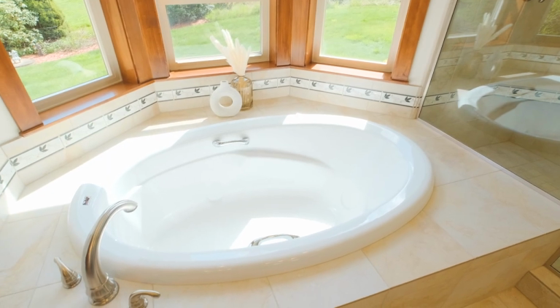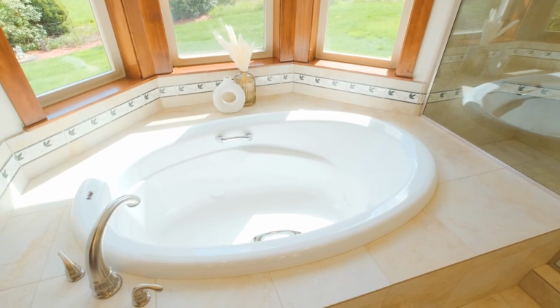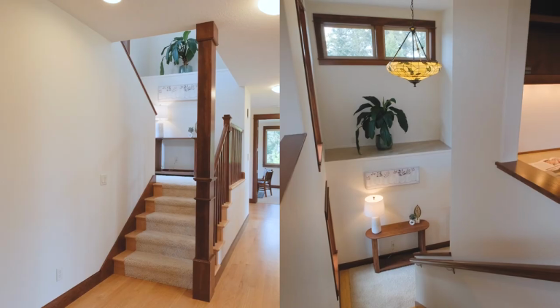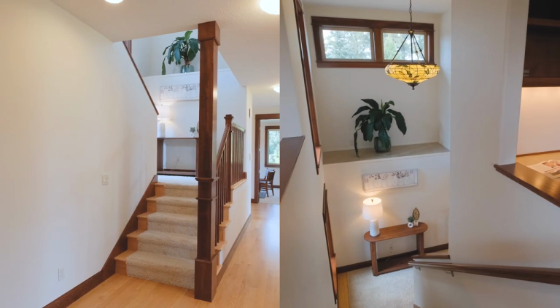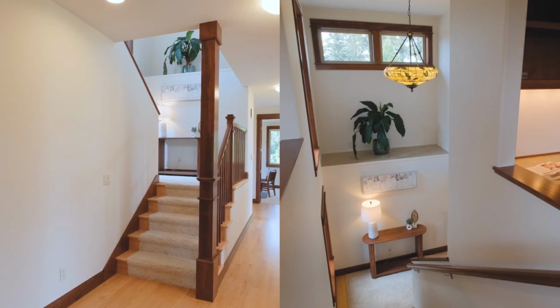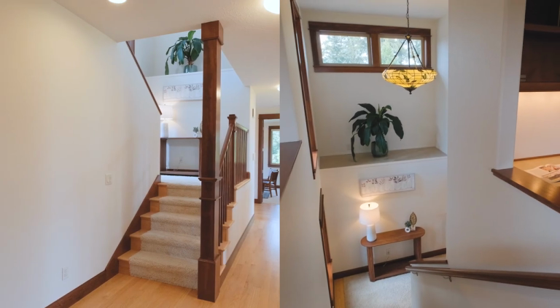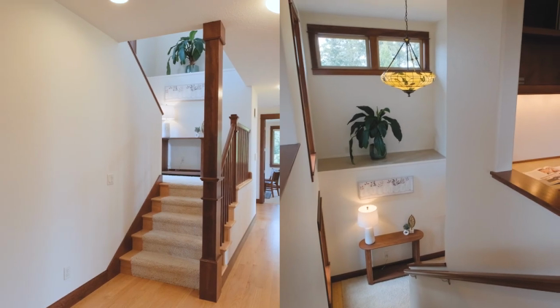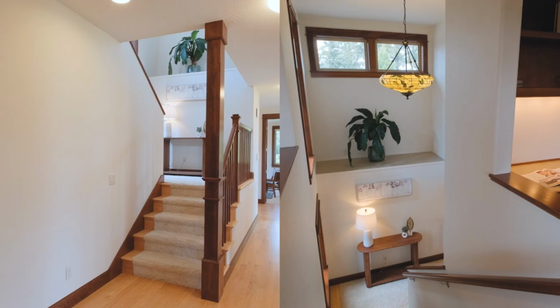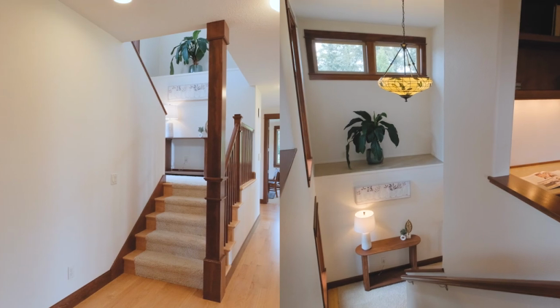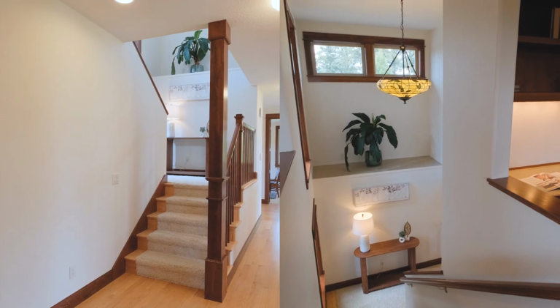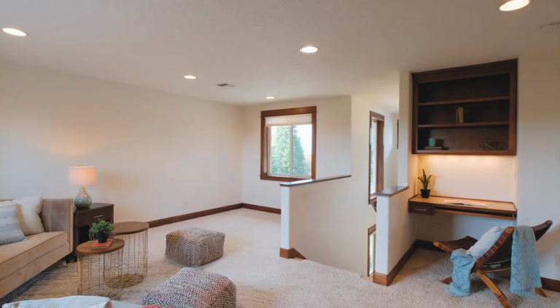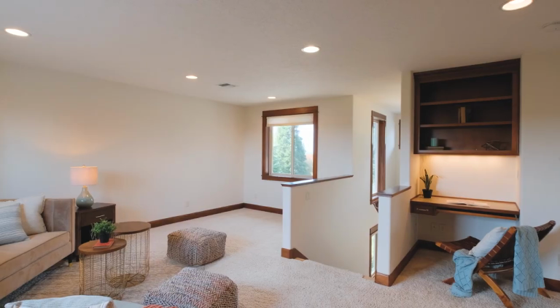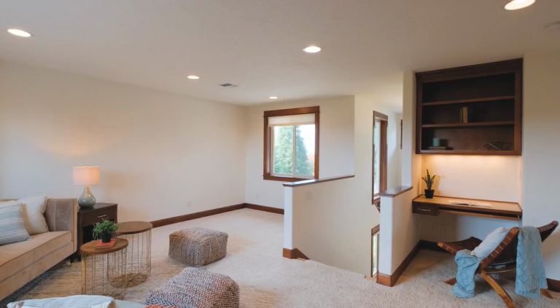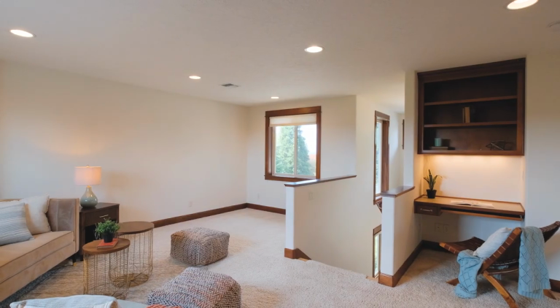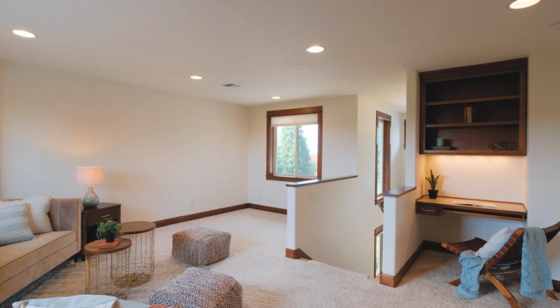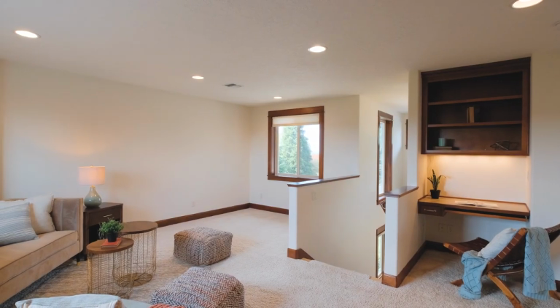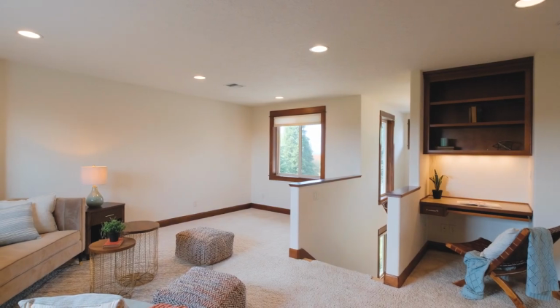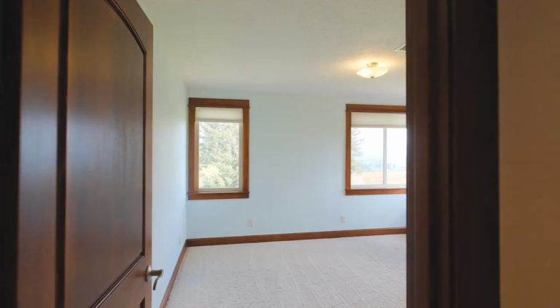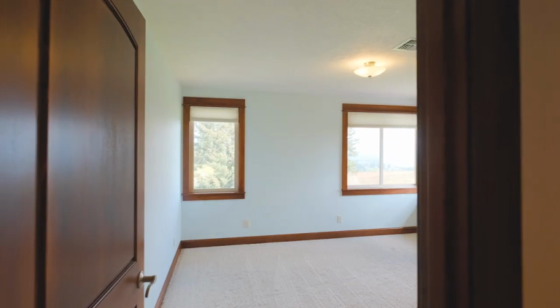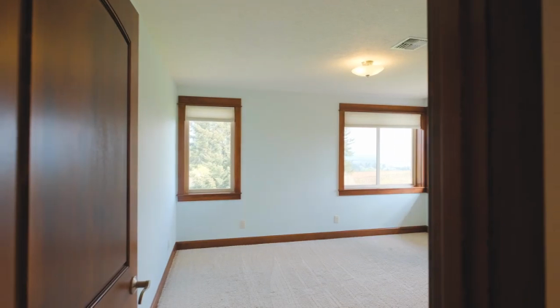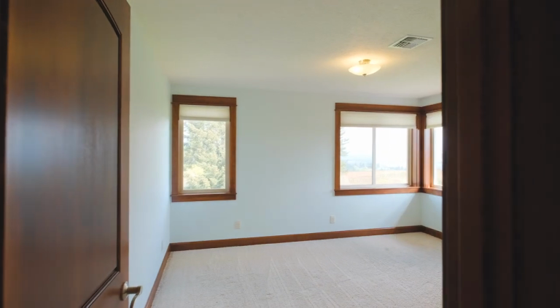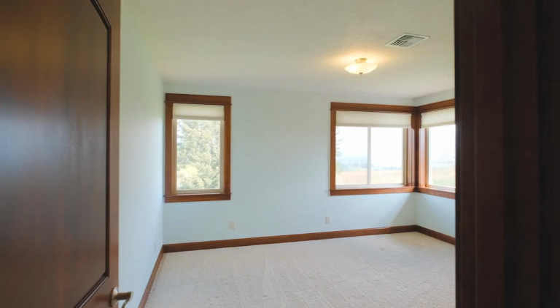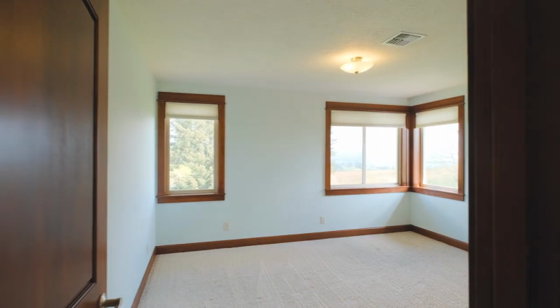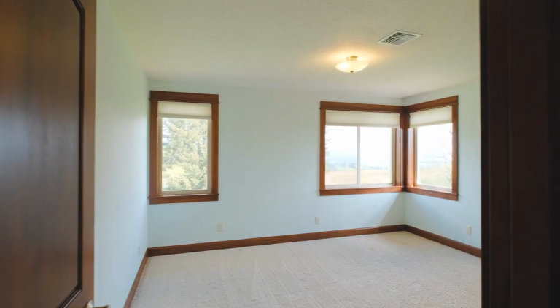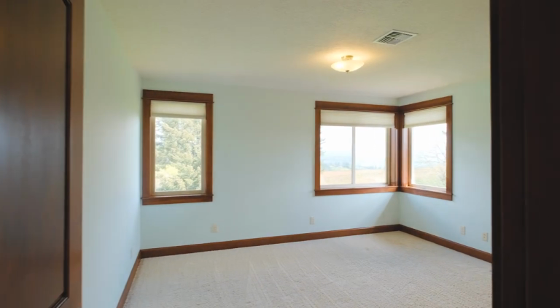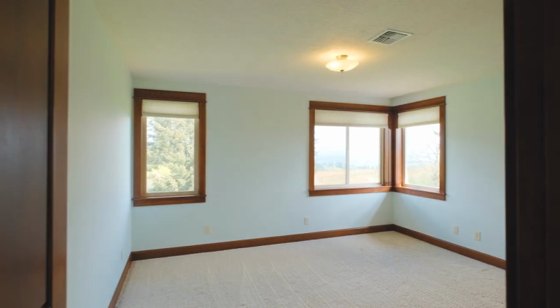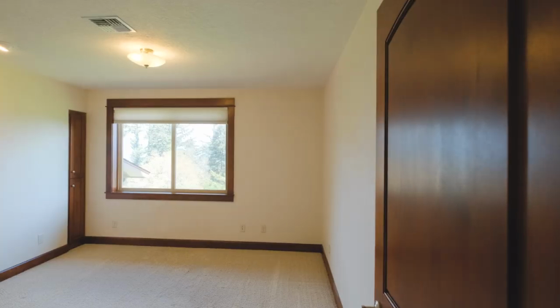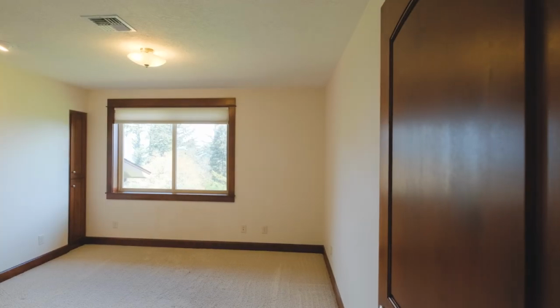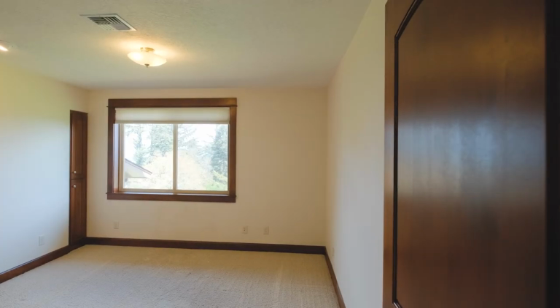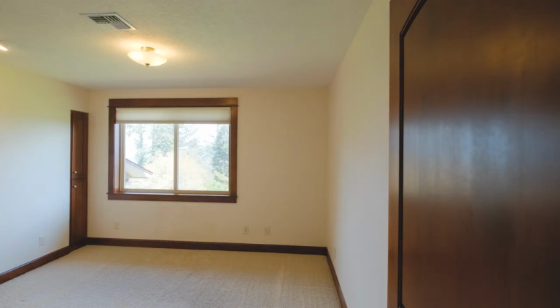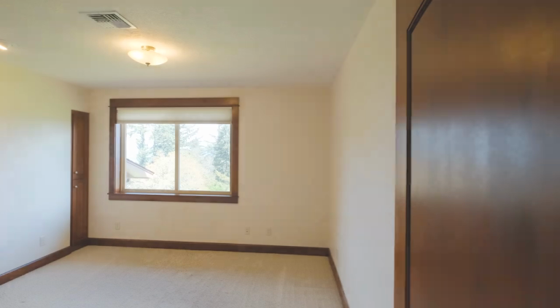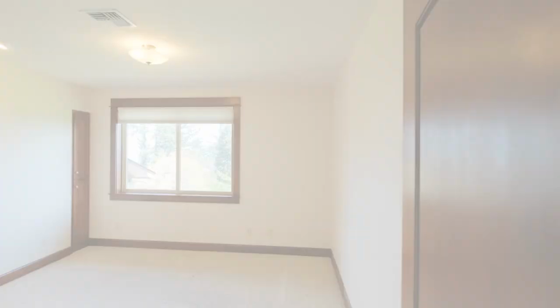Upstairs you'll find a large family room with two additional bedrooms, both facing the mountain views to the east.